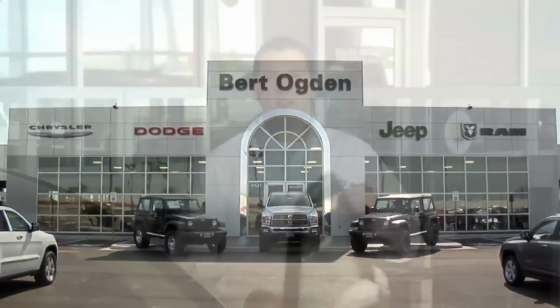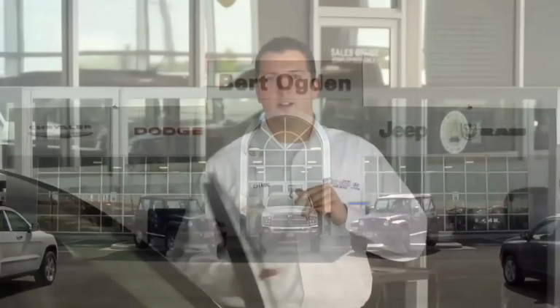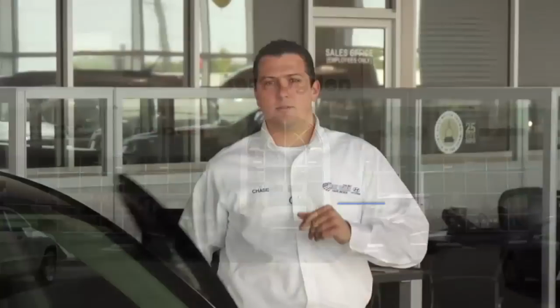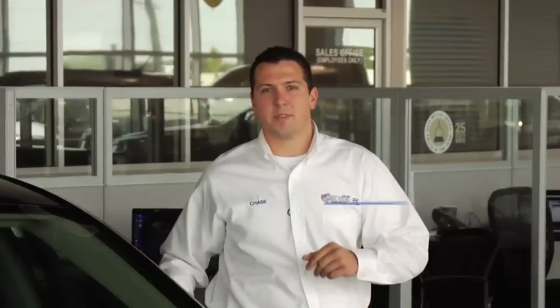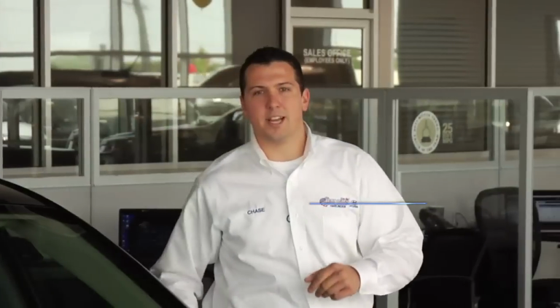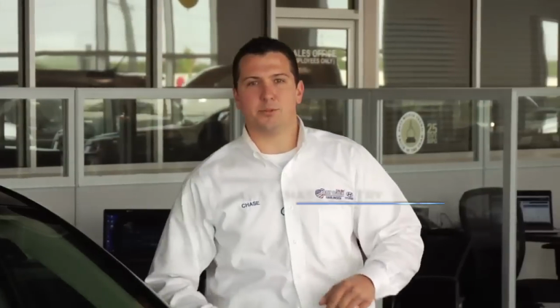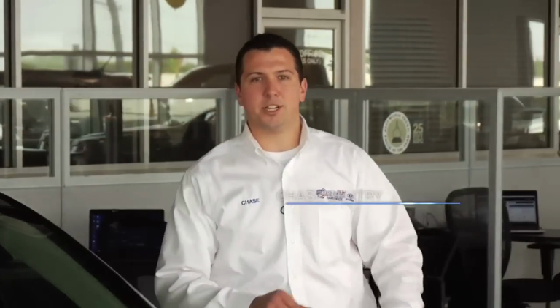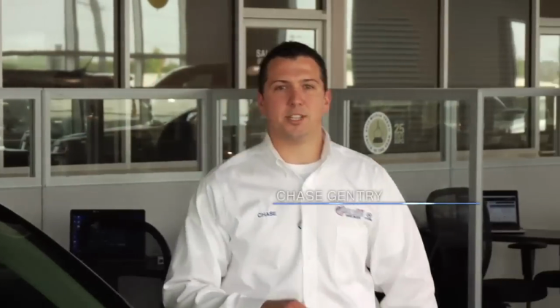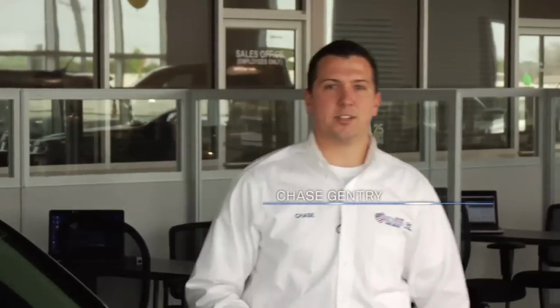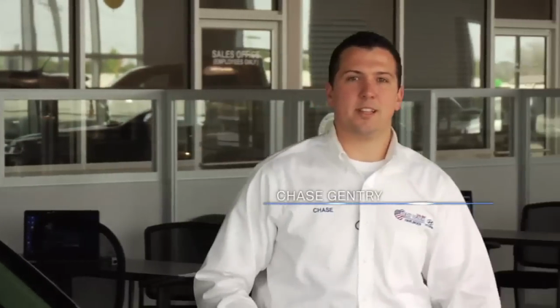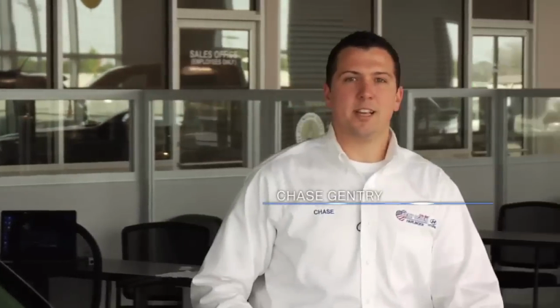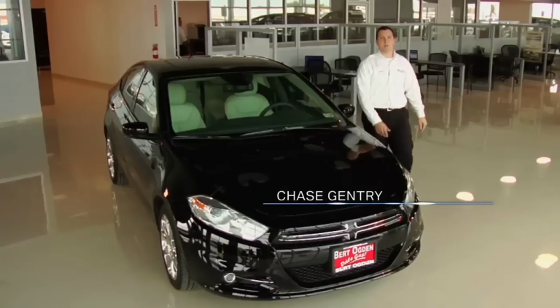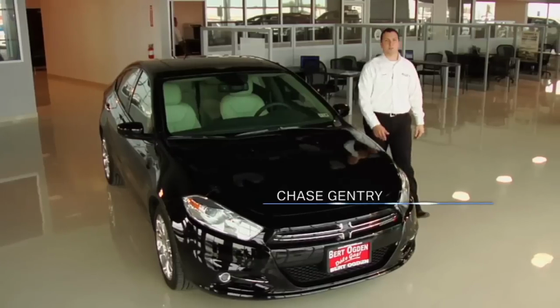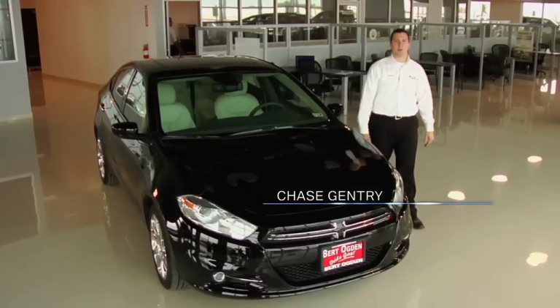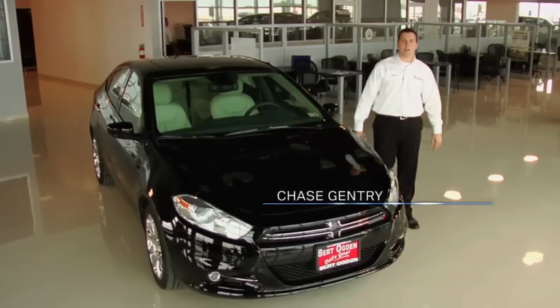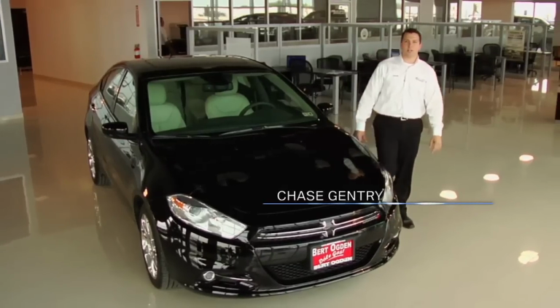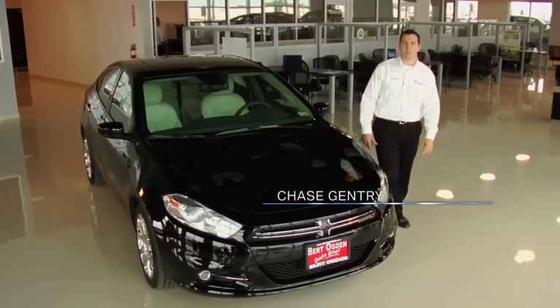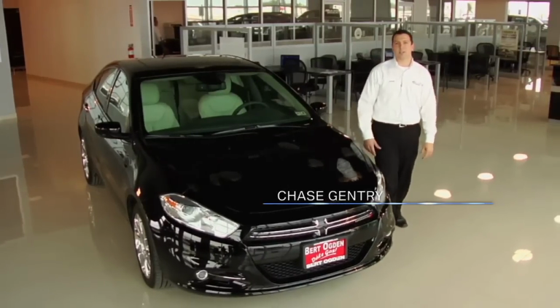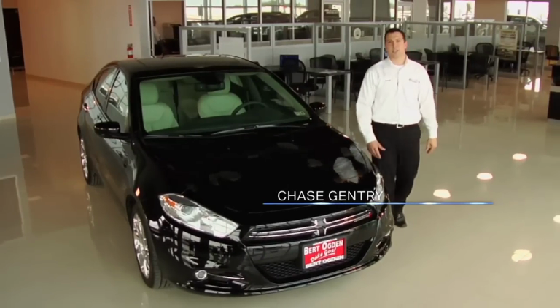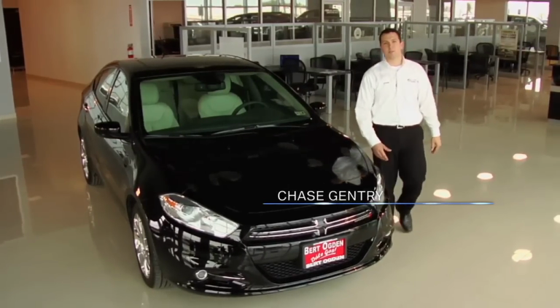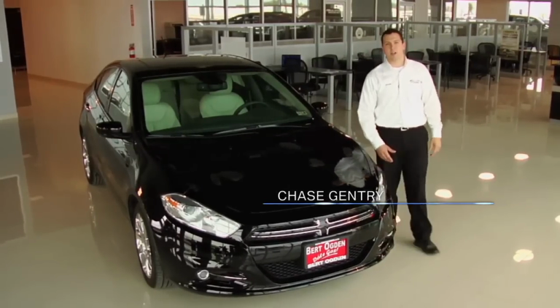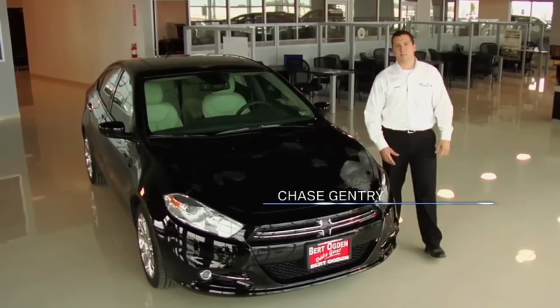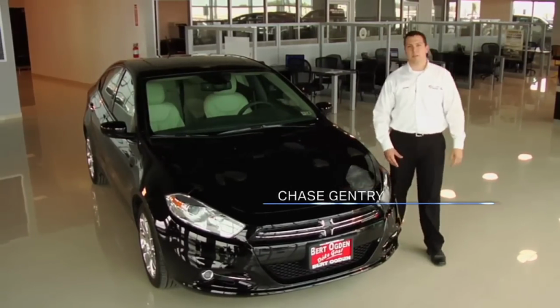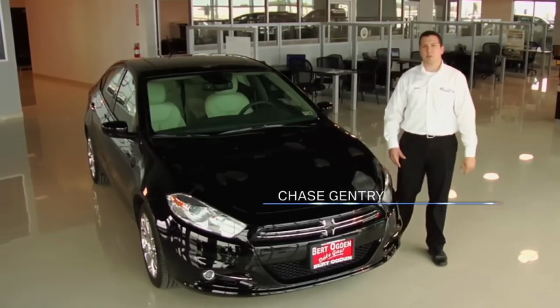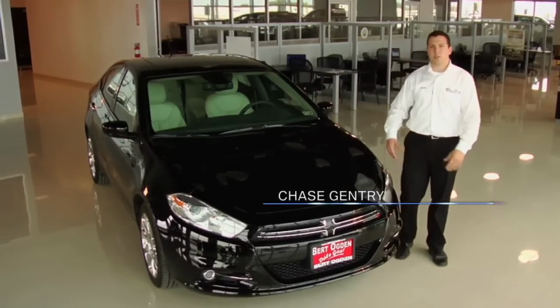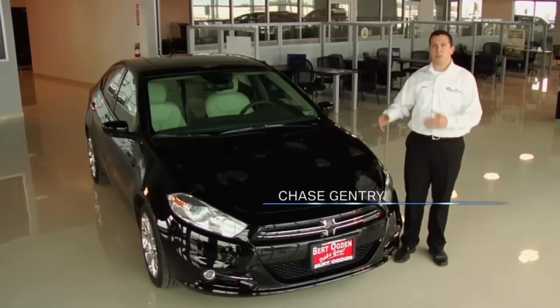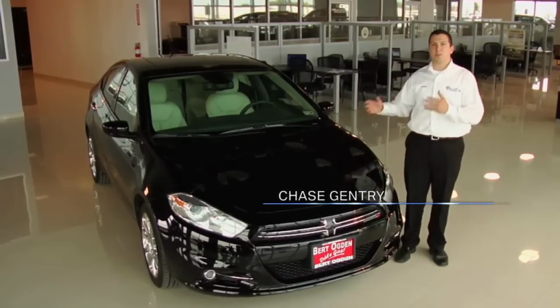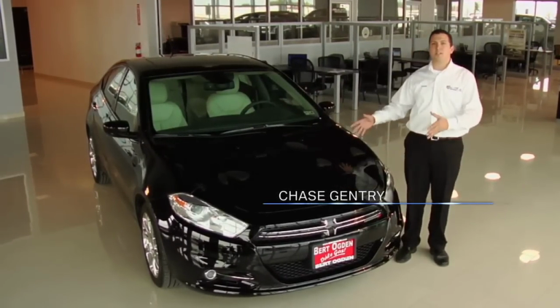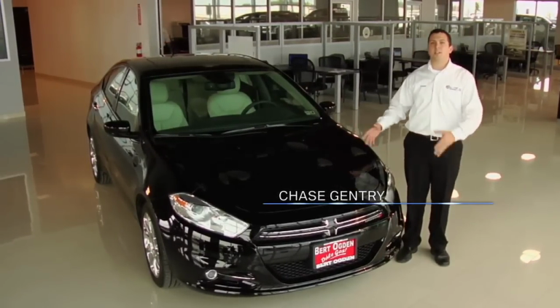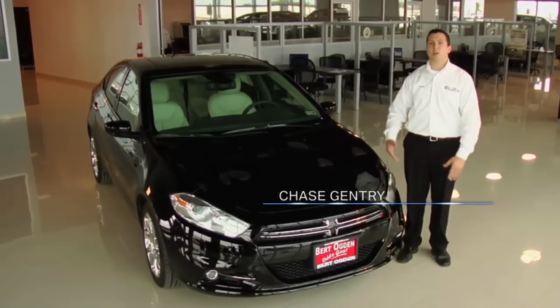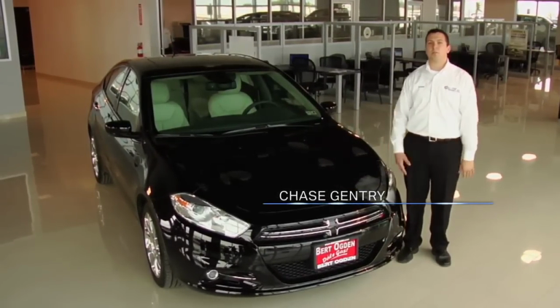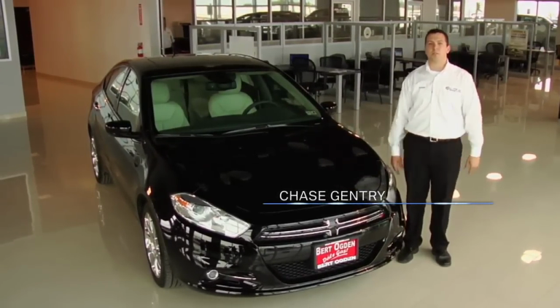Hello, I'm Chase Gentry. Welcome to Burt Ogden Chrysler Dodge Jeep and Ram. I'm here to go over the 2013 Dodge Dart with you.